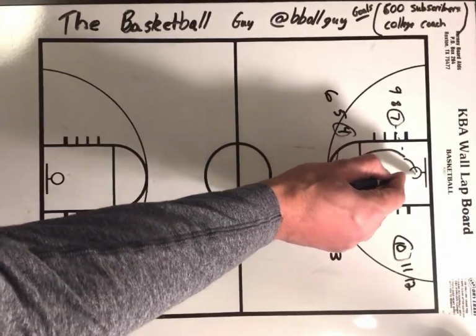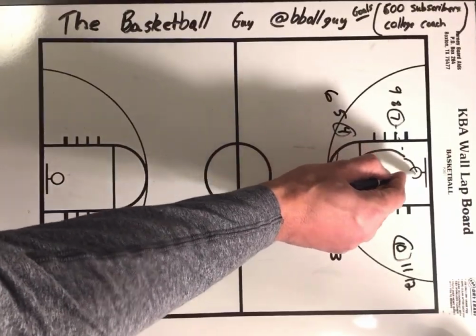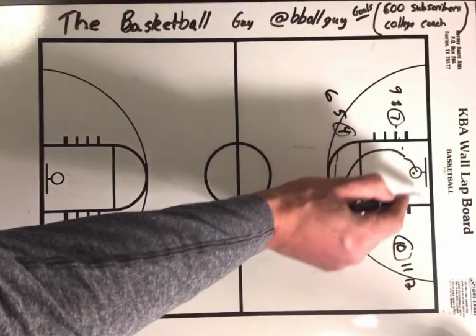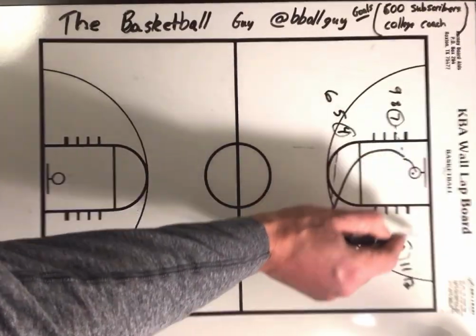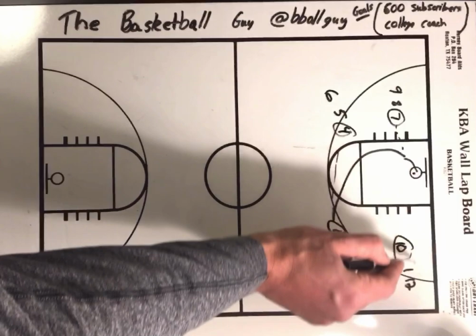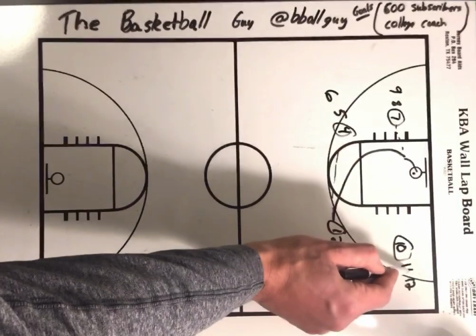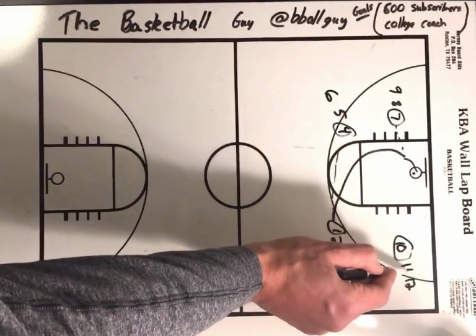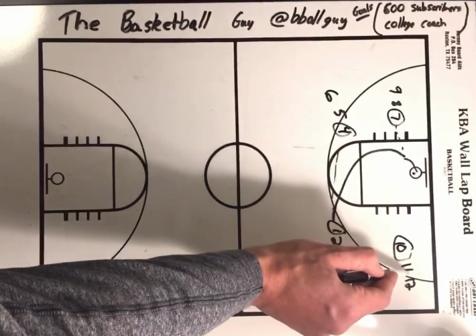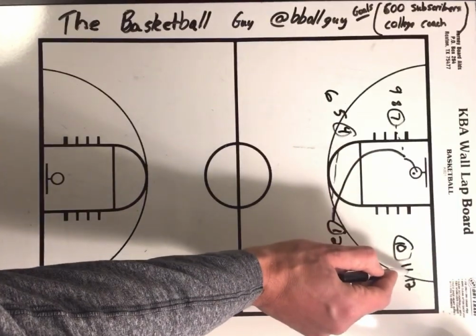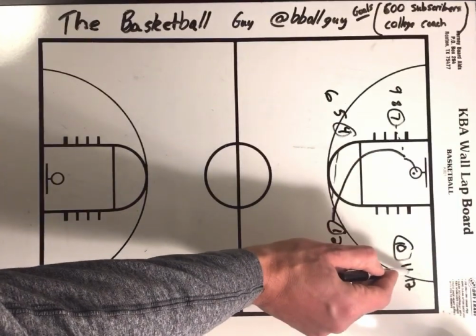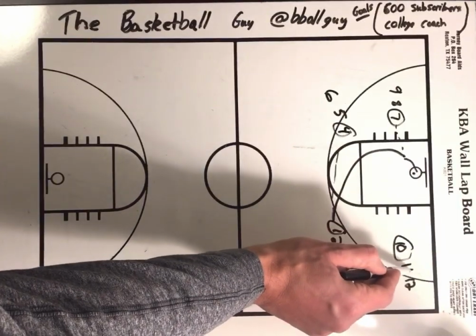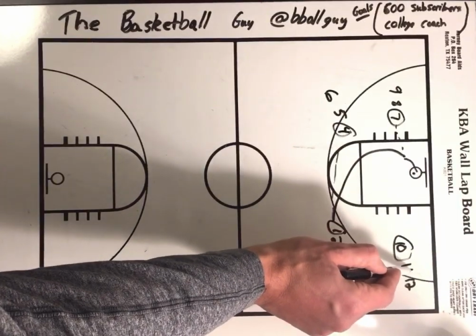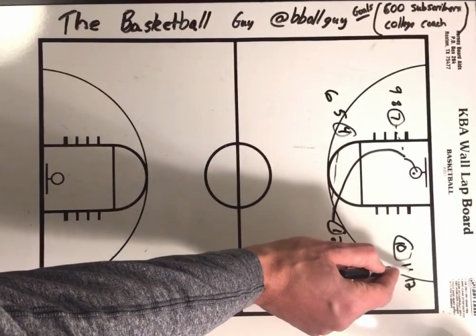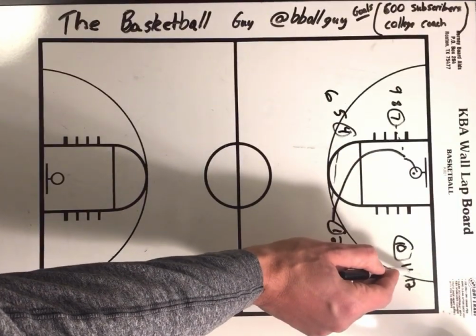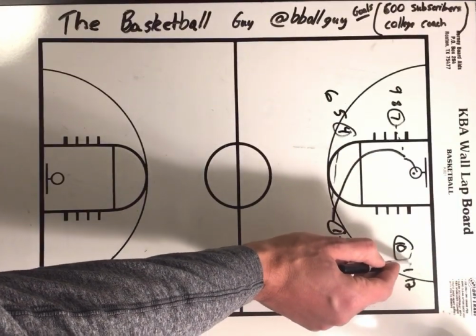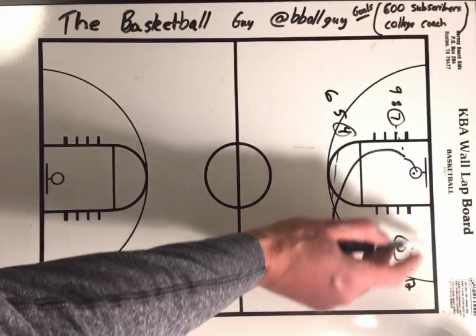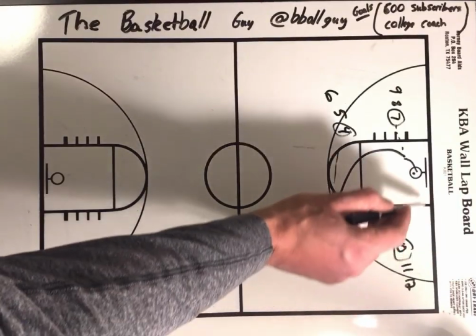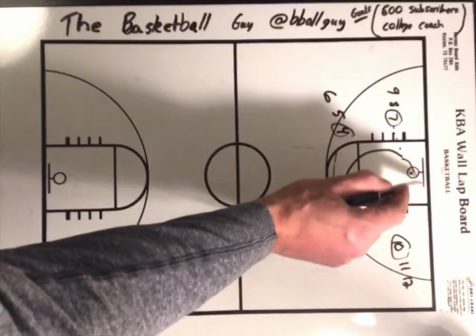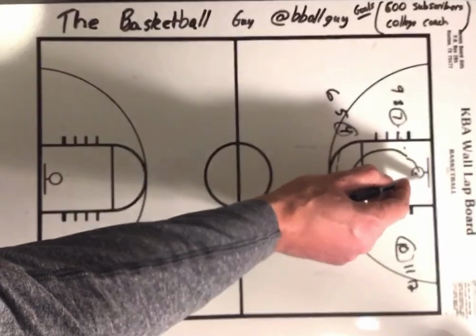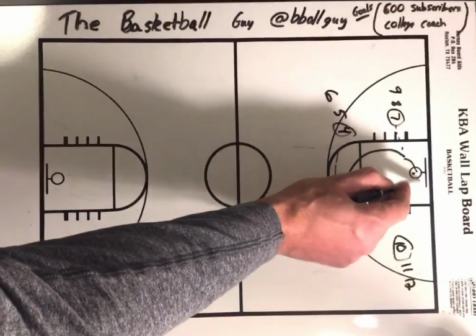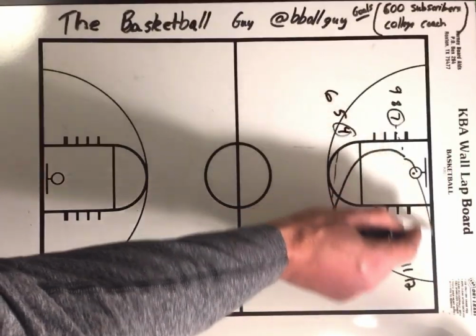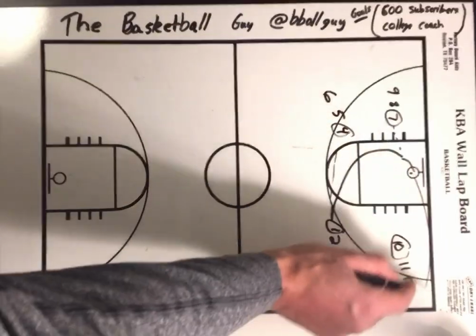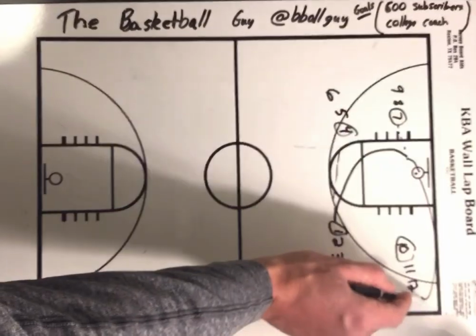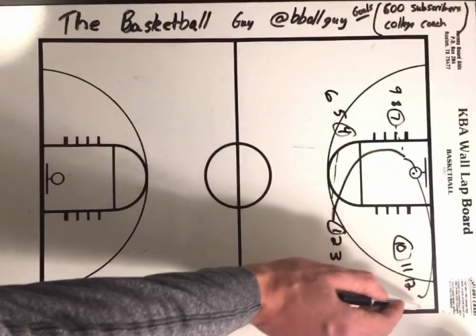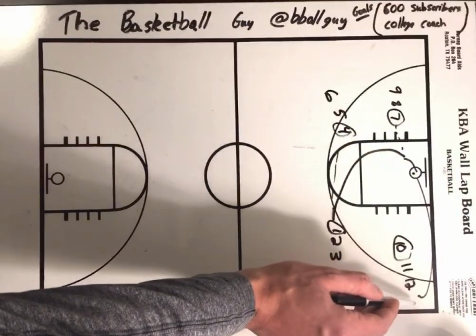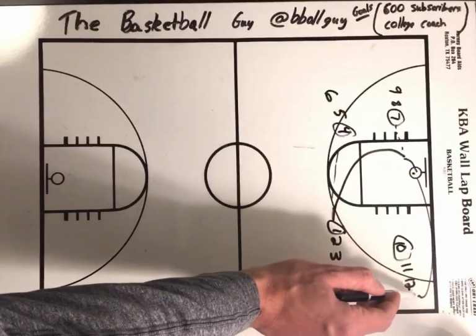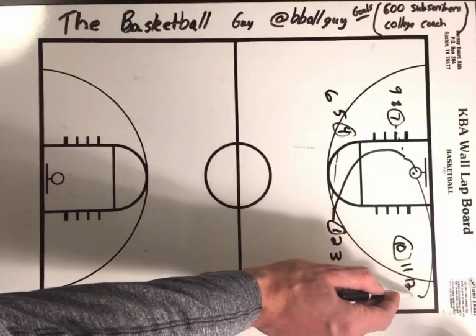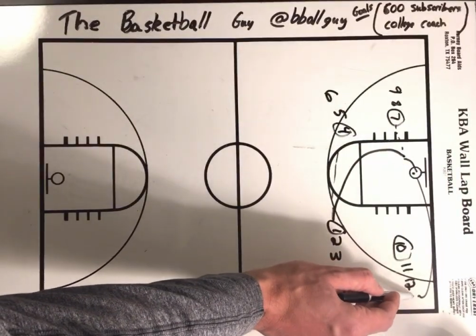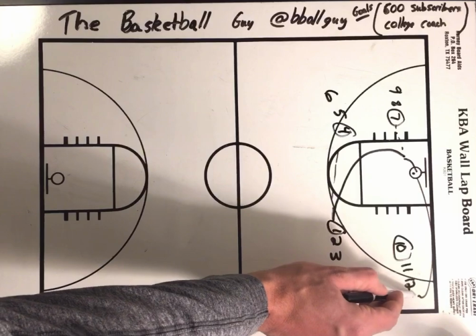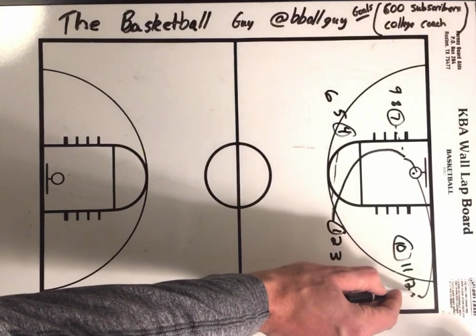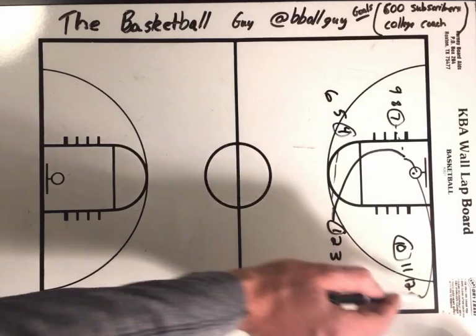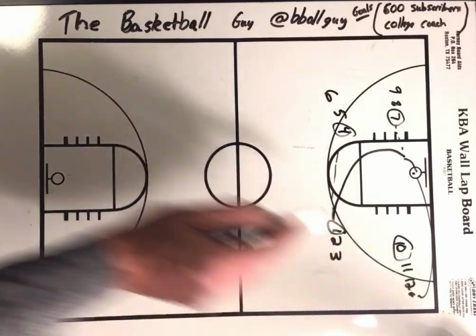Then it's going to throw it to number eleven, the second person in the line, and then you're going to join this line. So one is over here now.